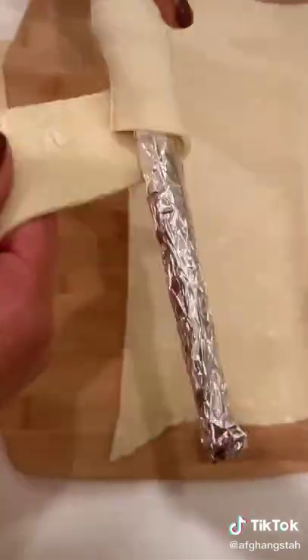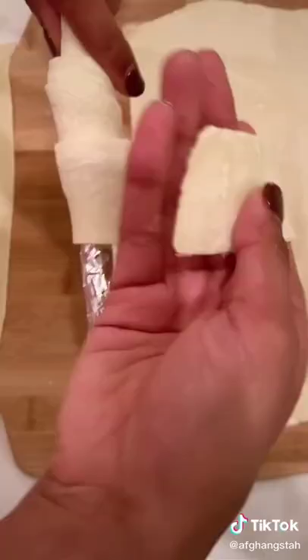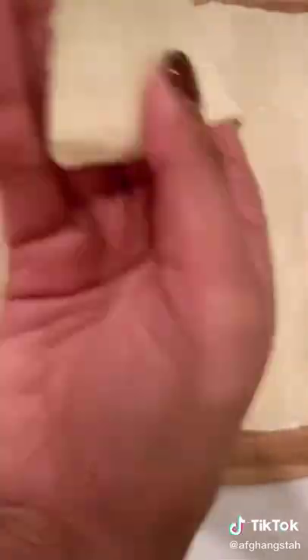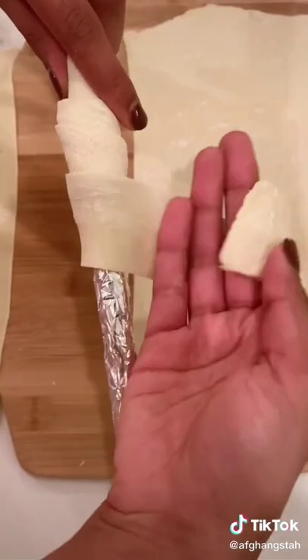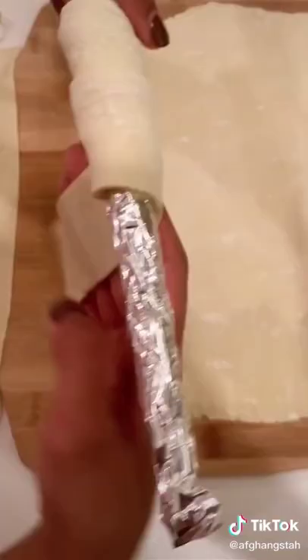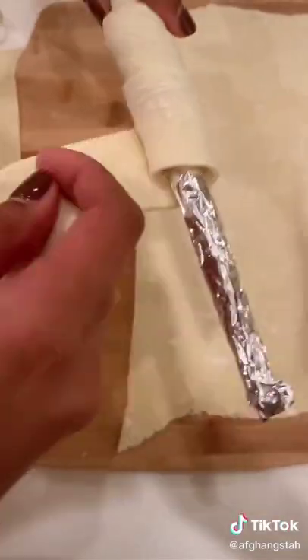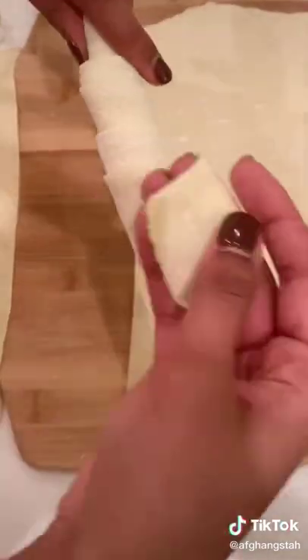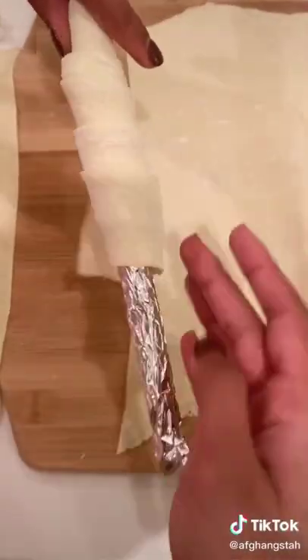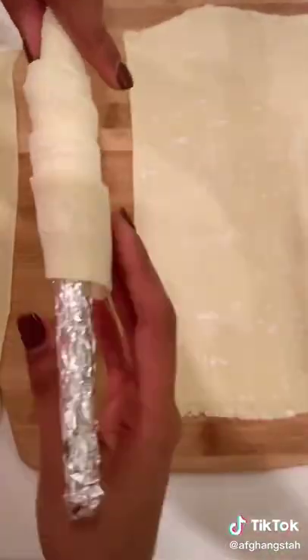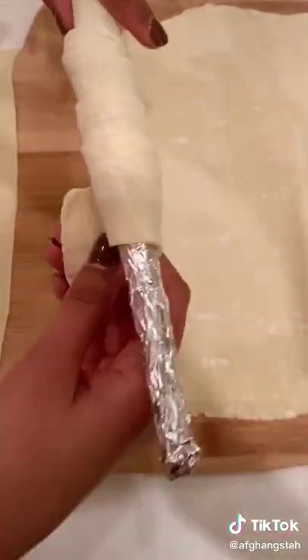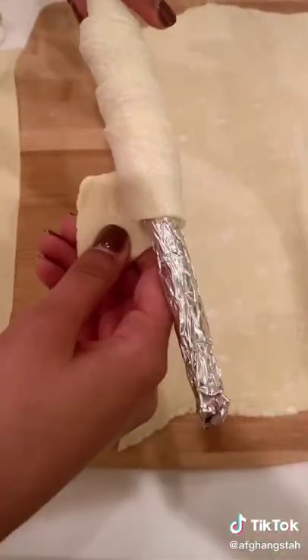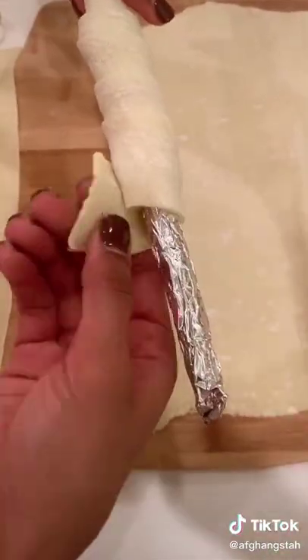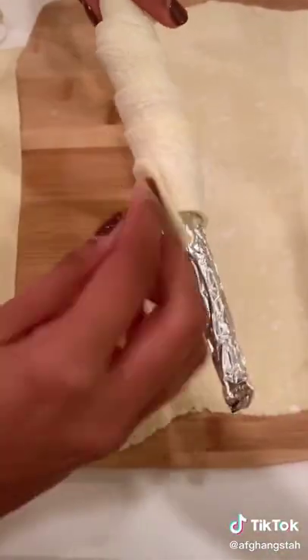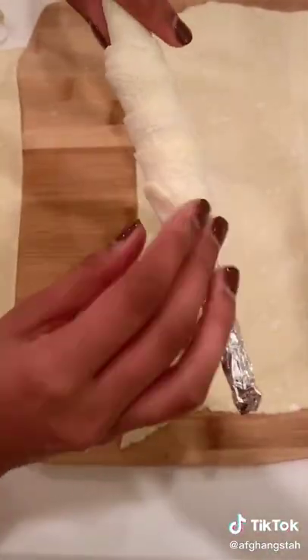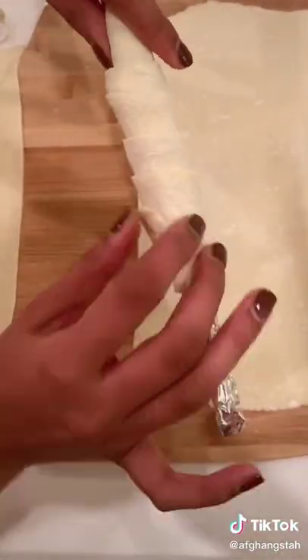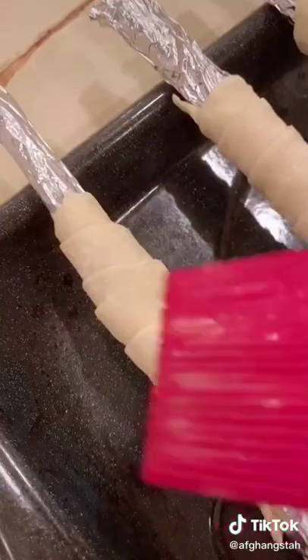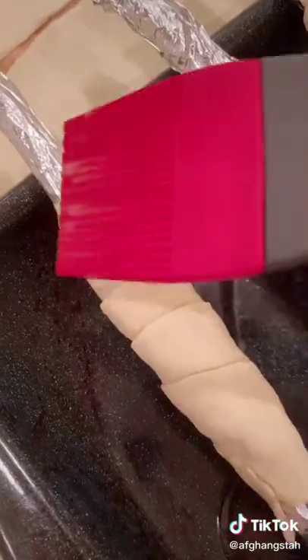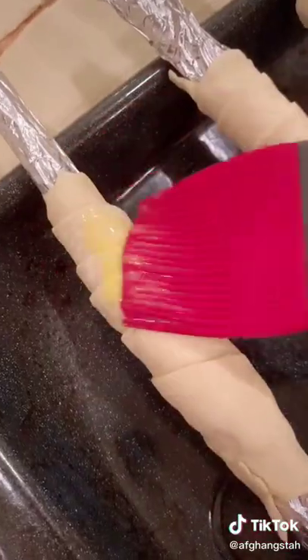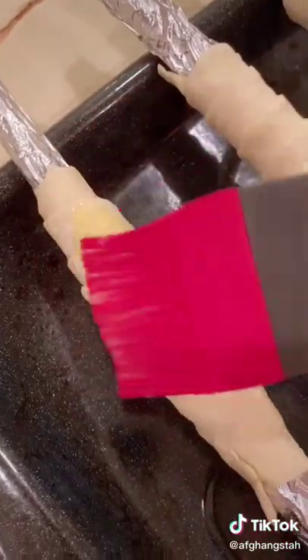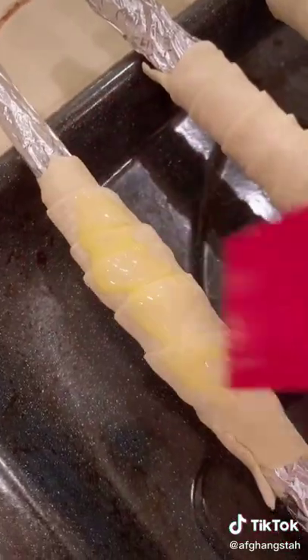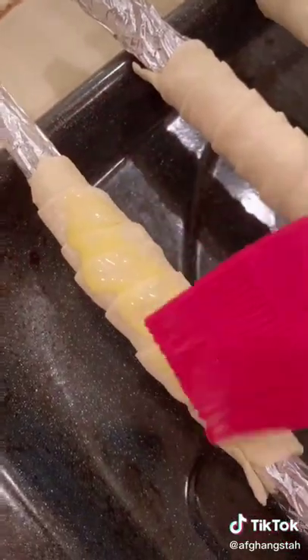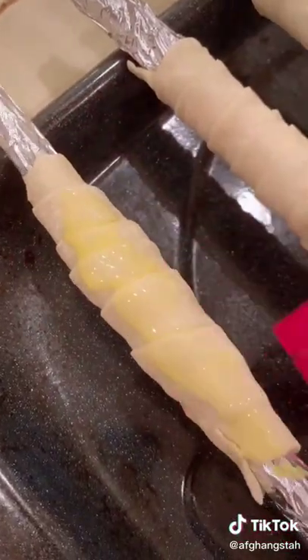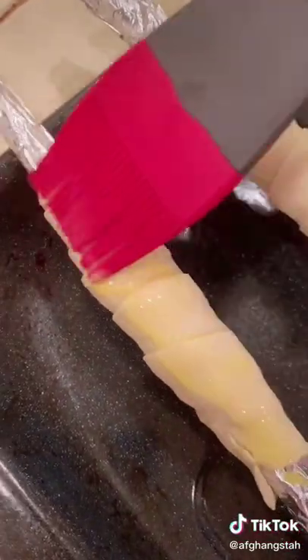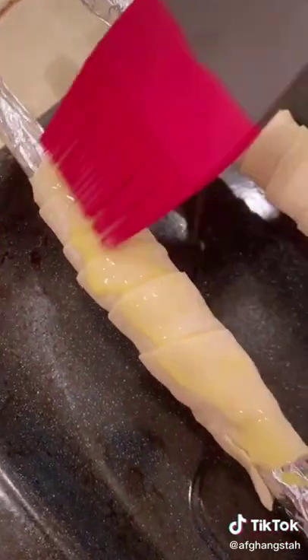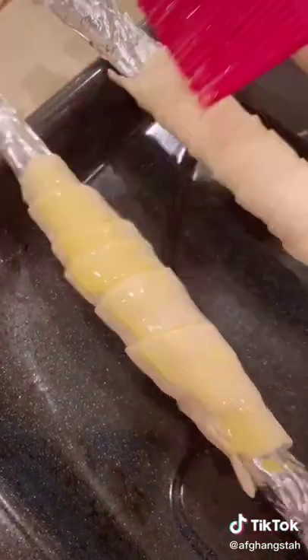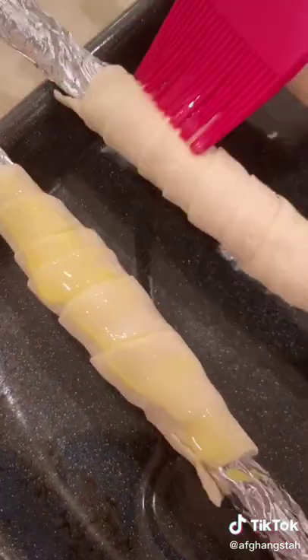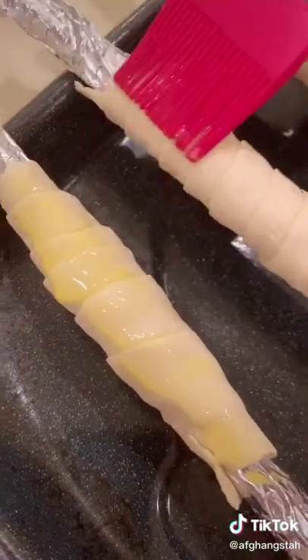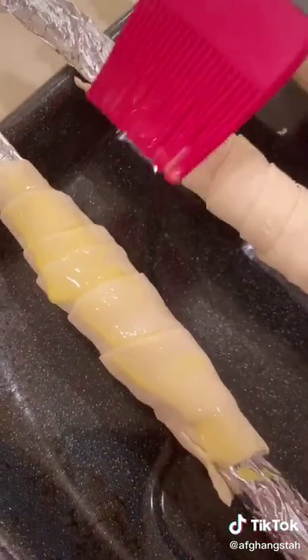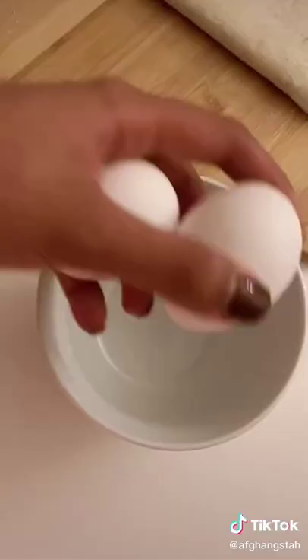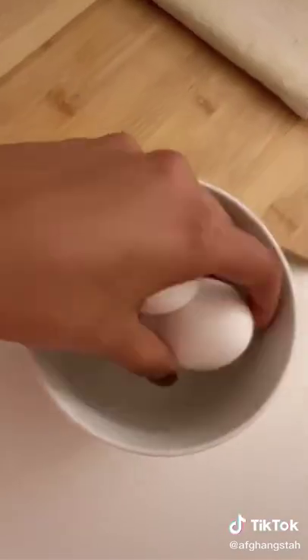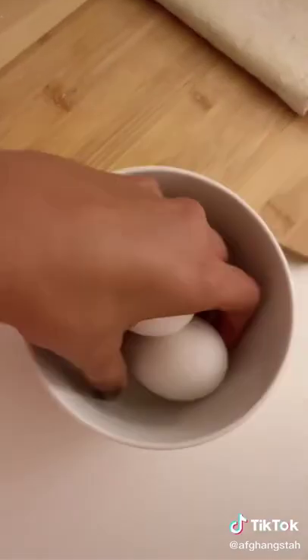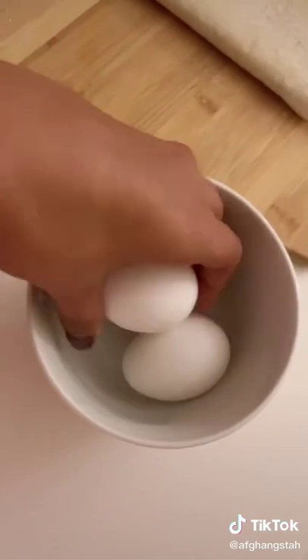You're then going to wrap these strips around these dowels. If you don't have dowels and you need a quick hack on how to make them at home, I can share that as well.